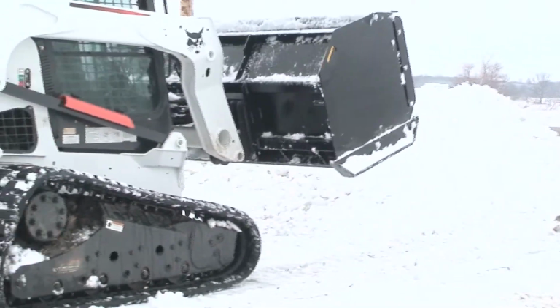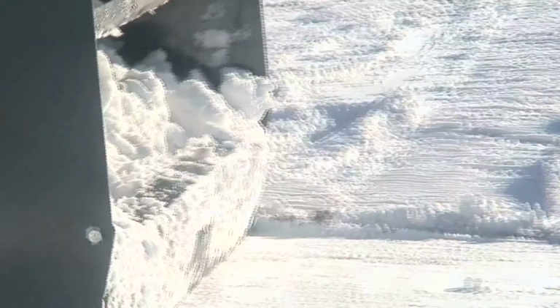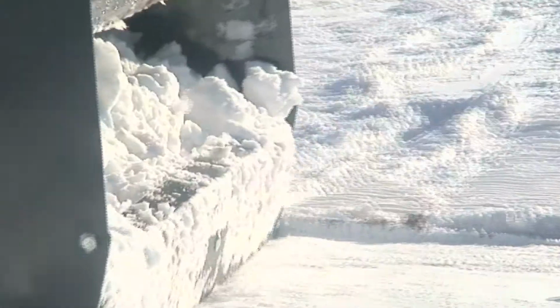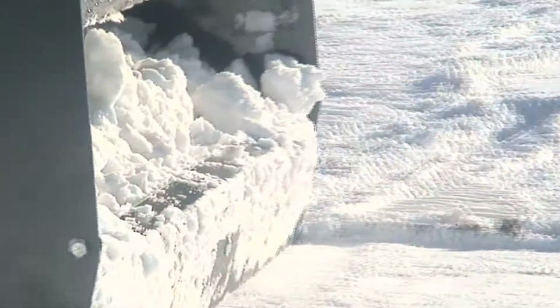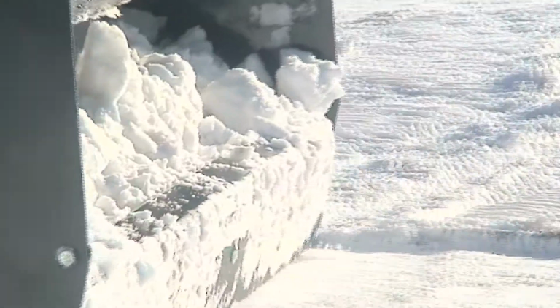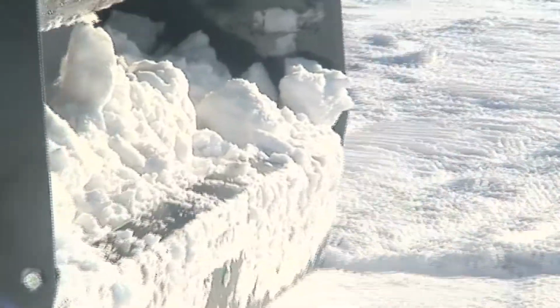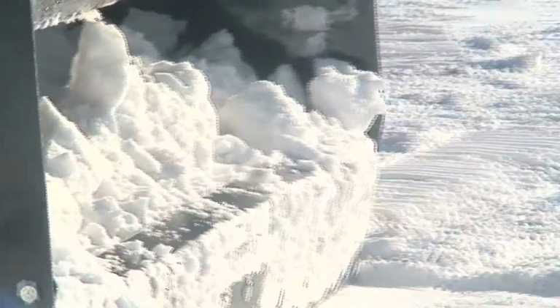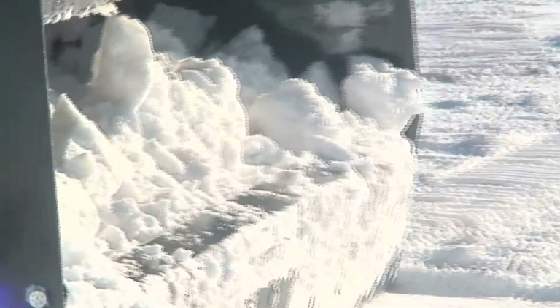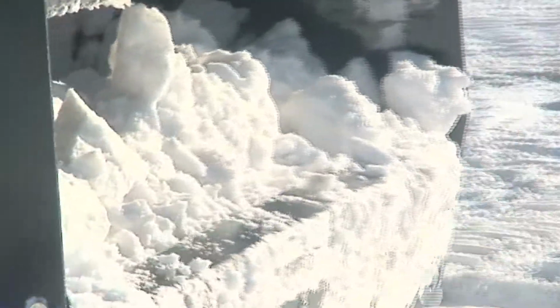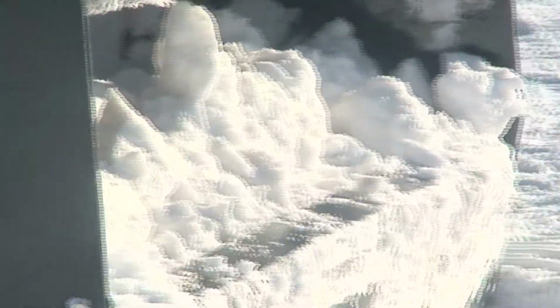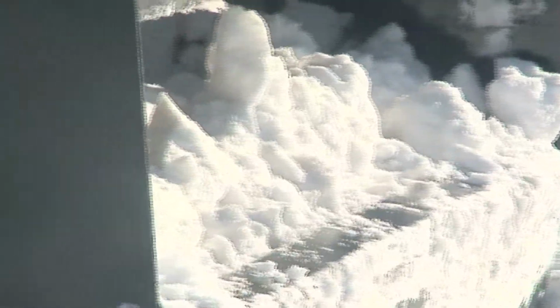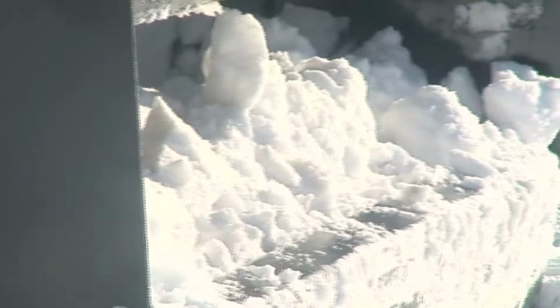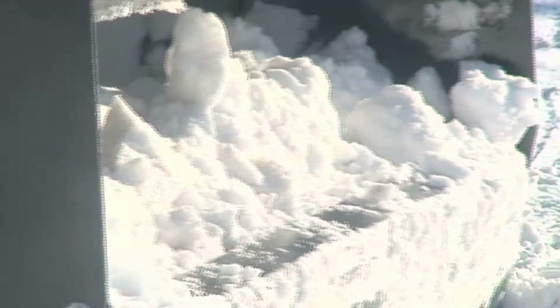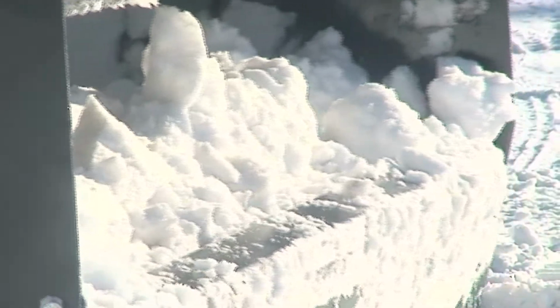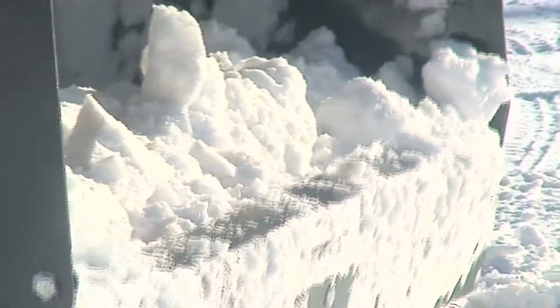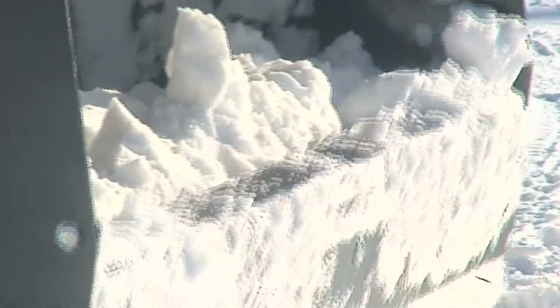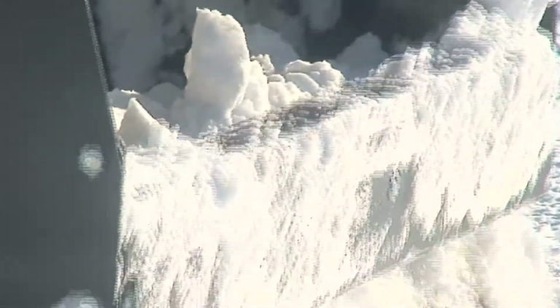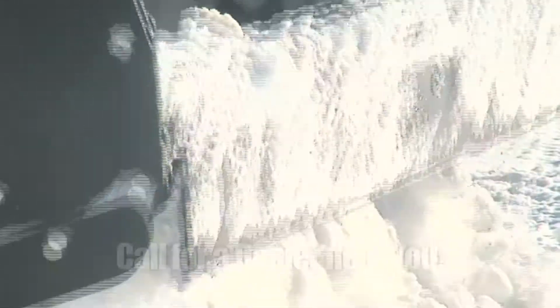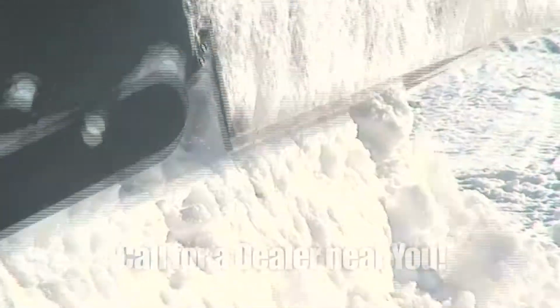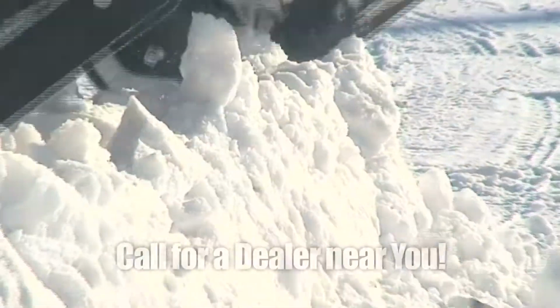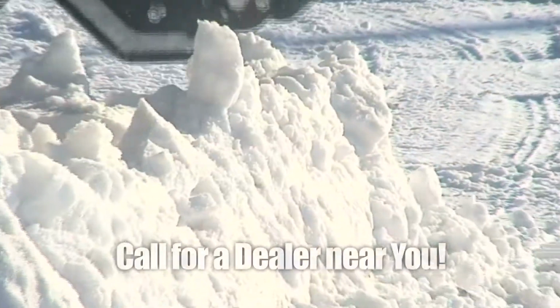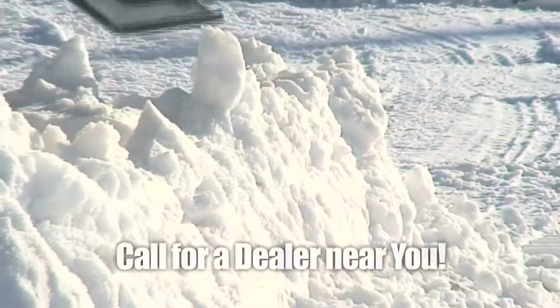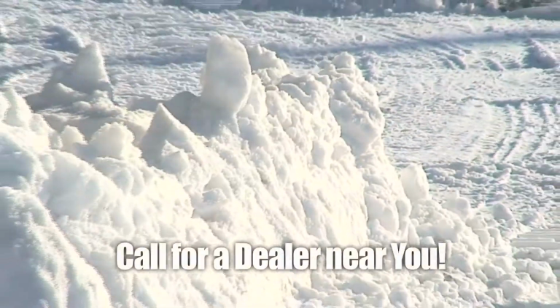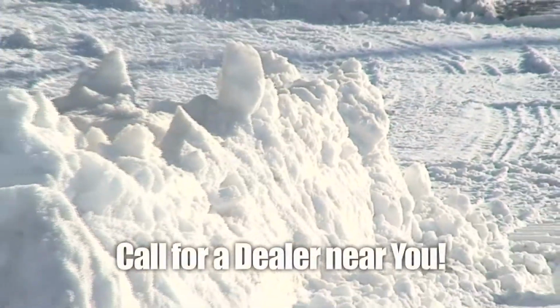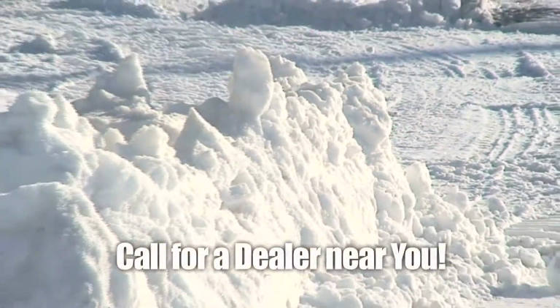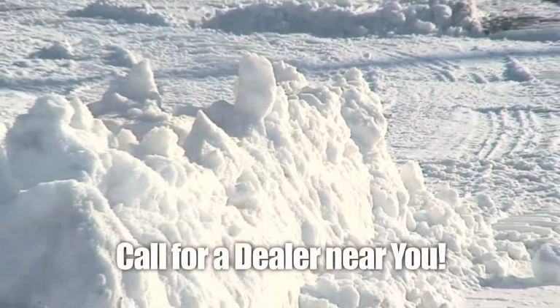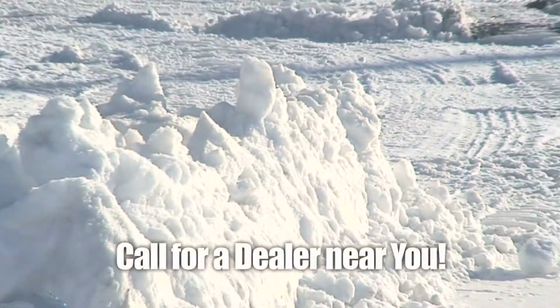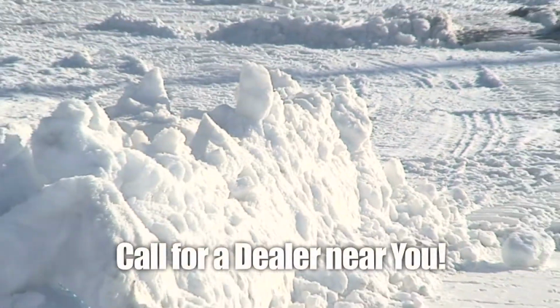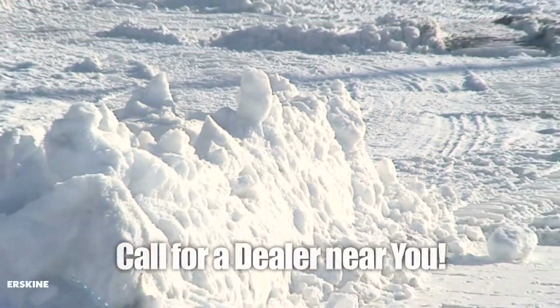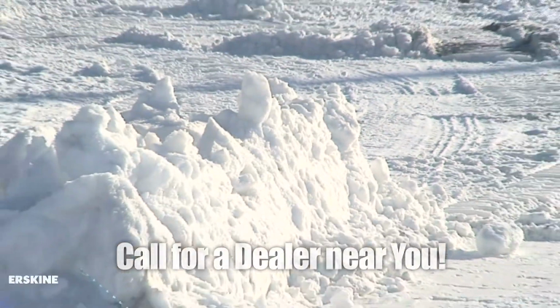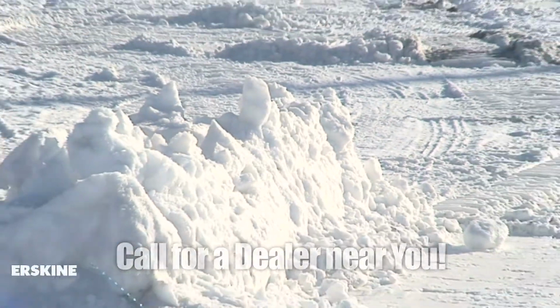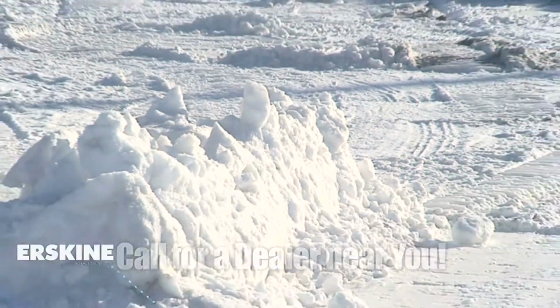With warranty and service long after the sale, call one of our dealers today. You'll be glad you did.